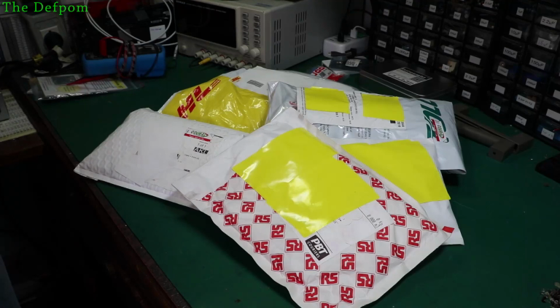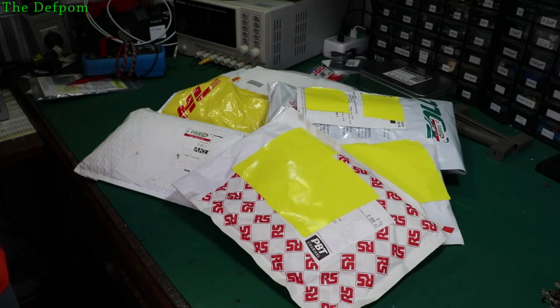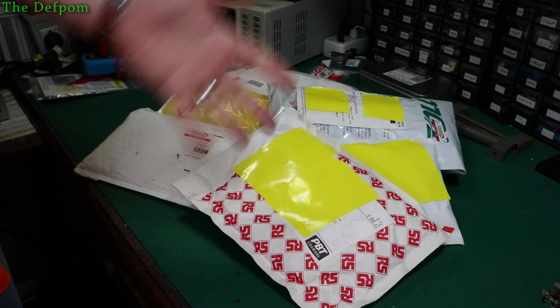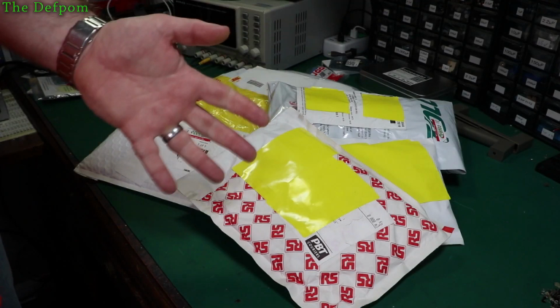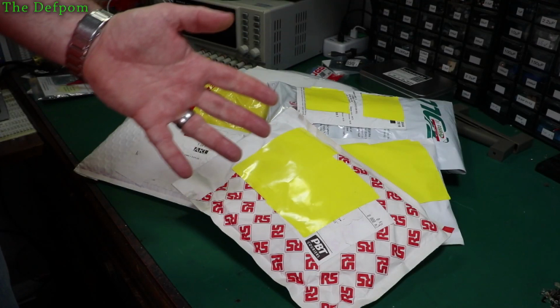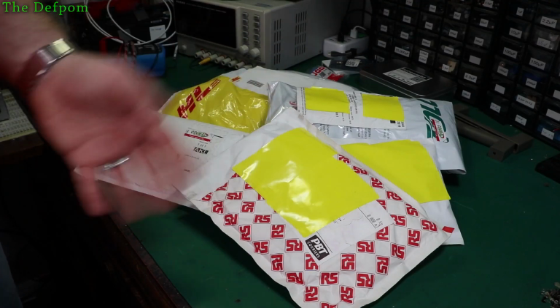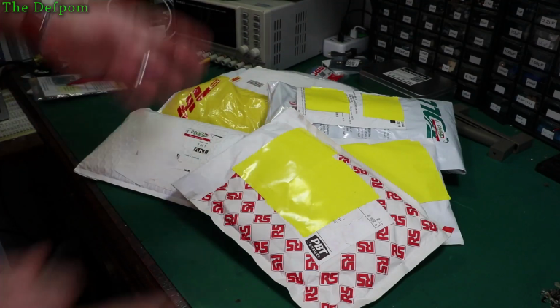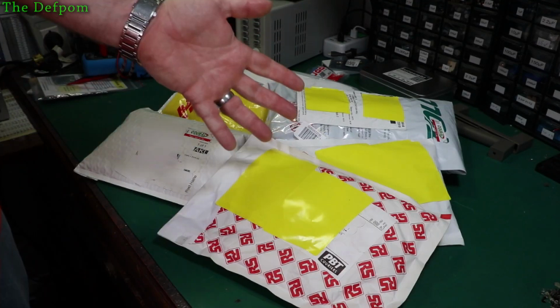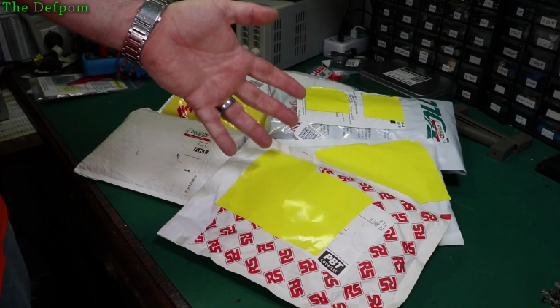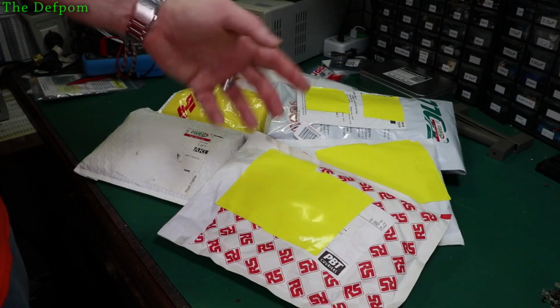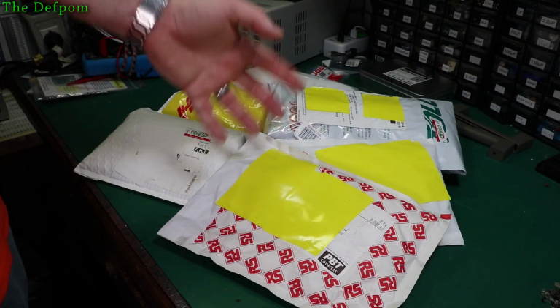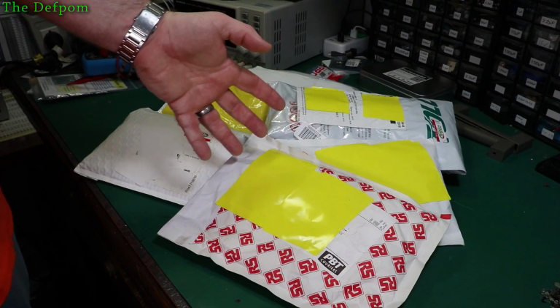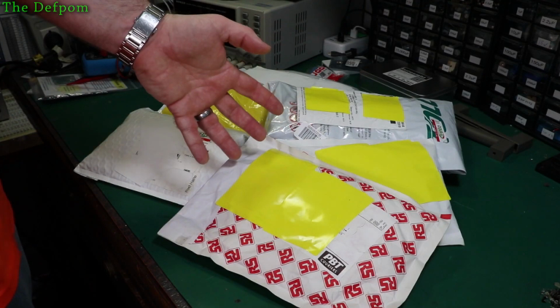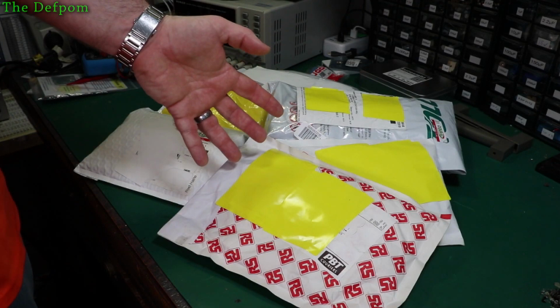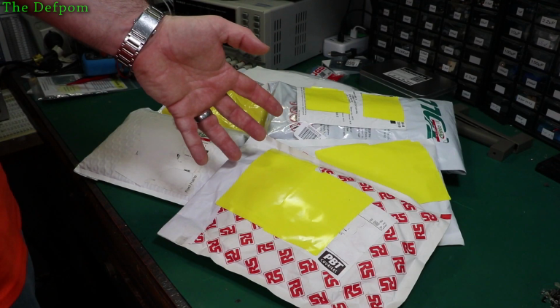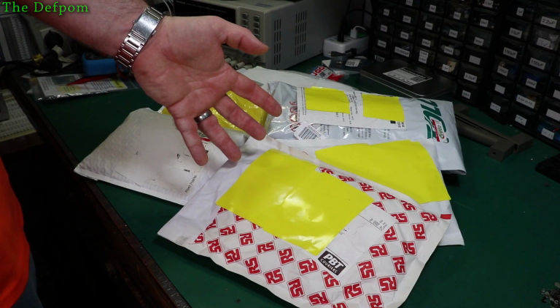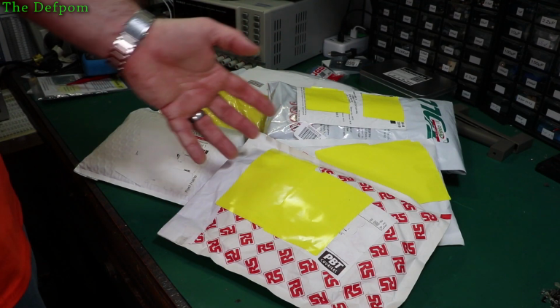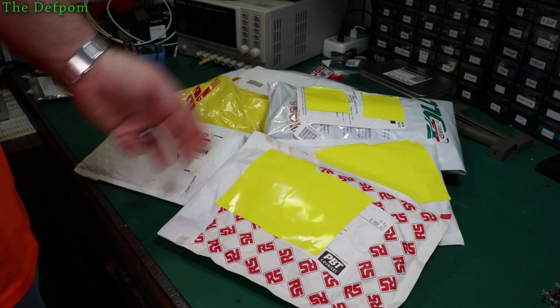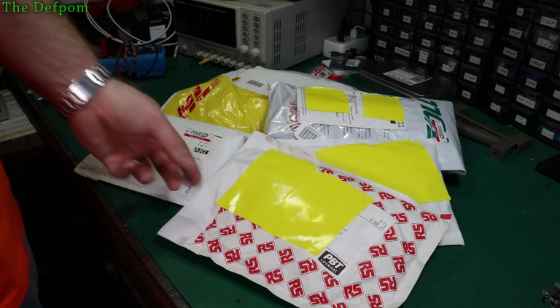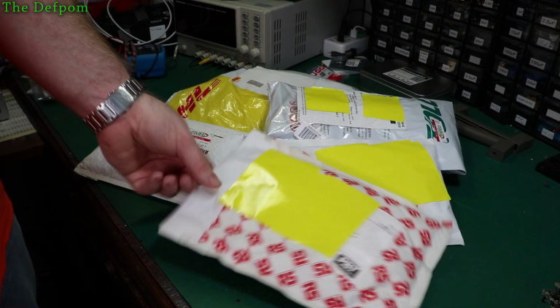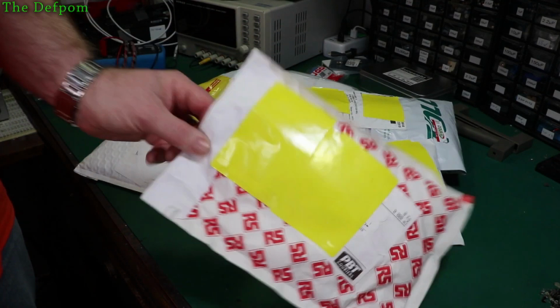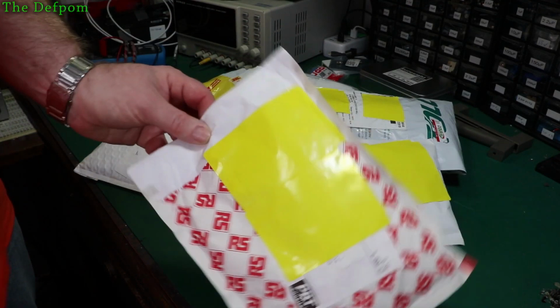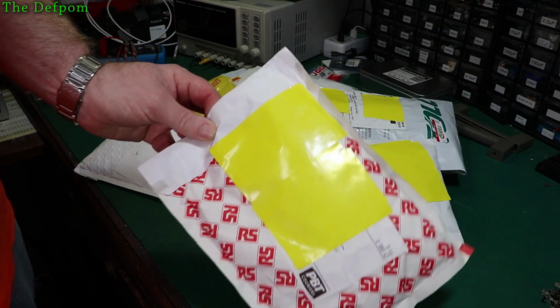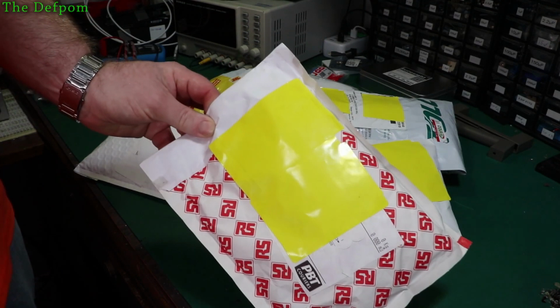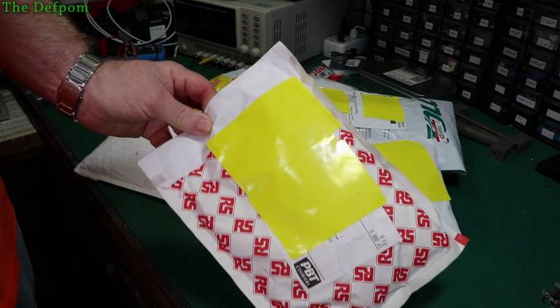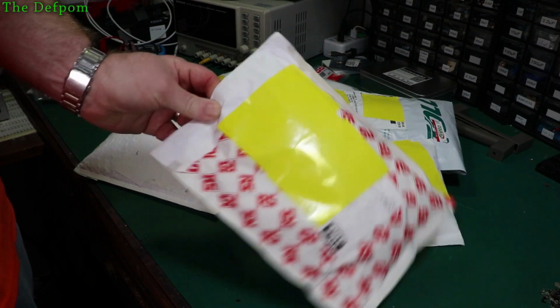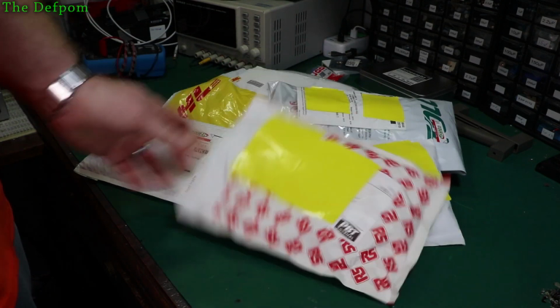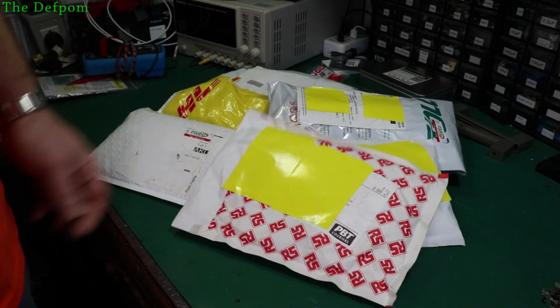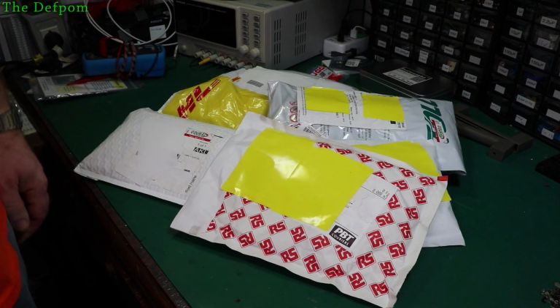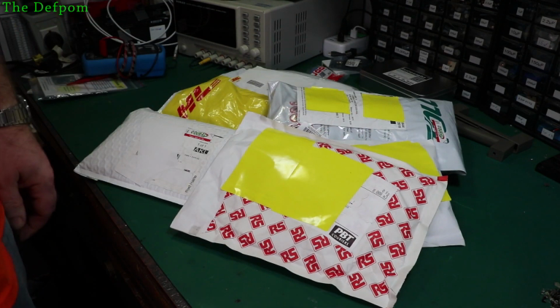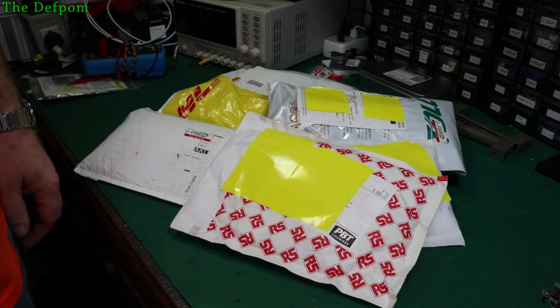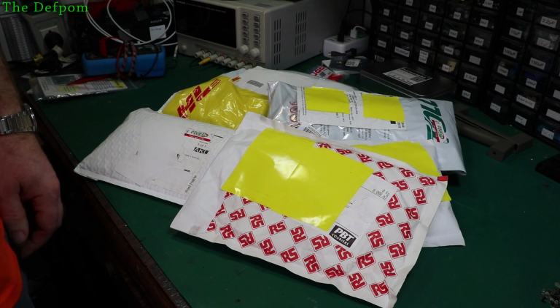How's it going? I've got some mailbag stuff here to check out. Do you want to see what's in here? I know I do.